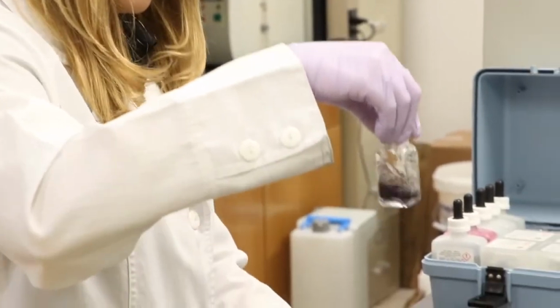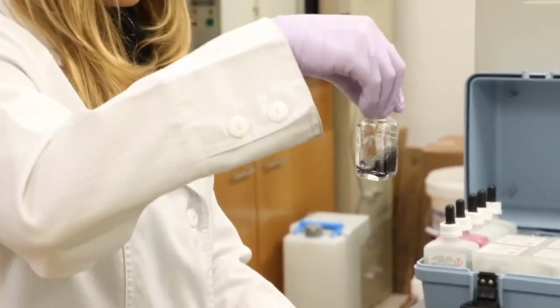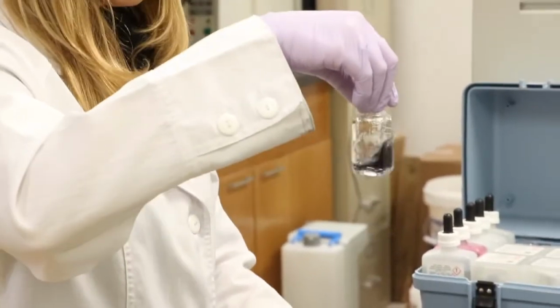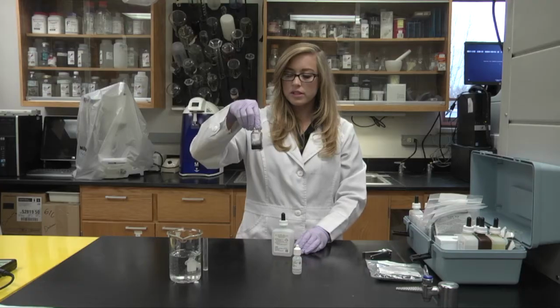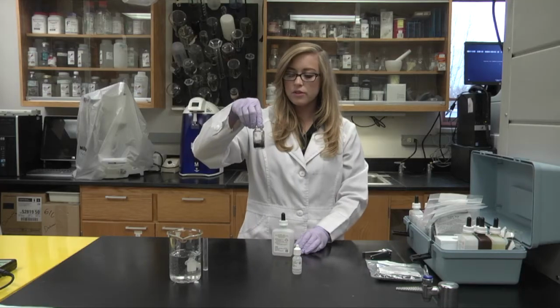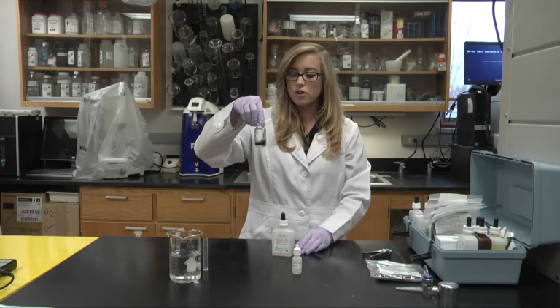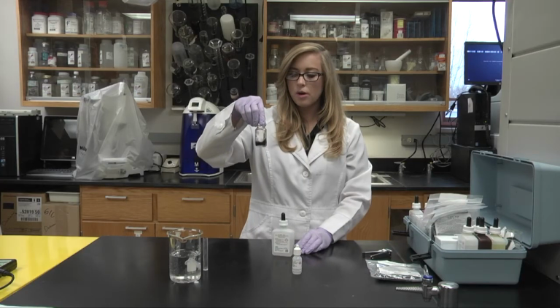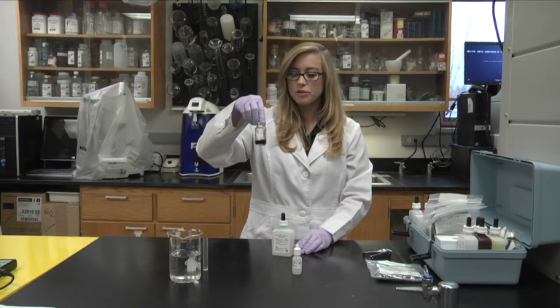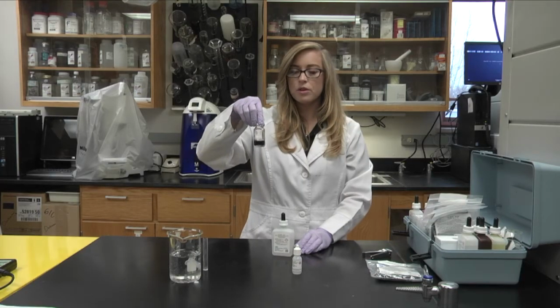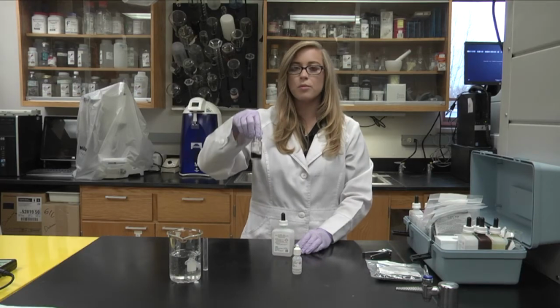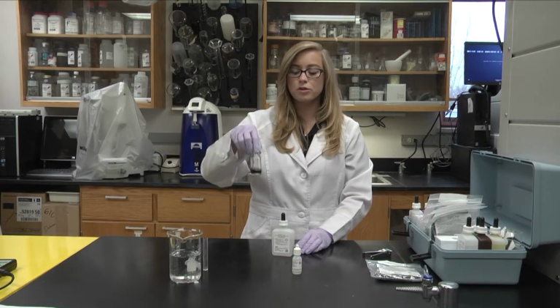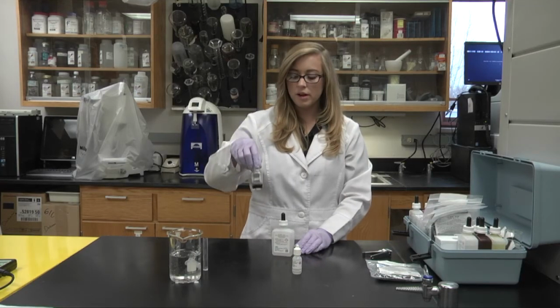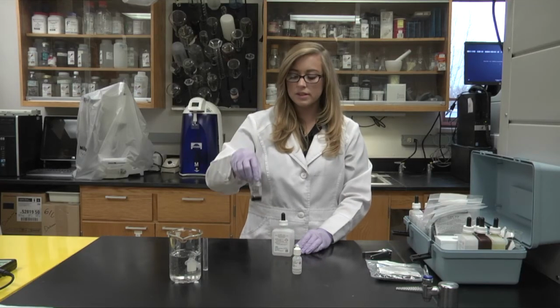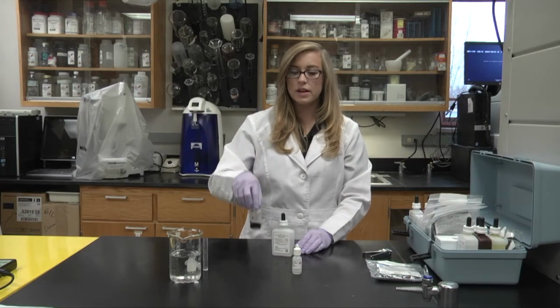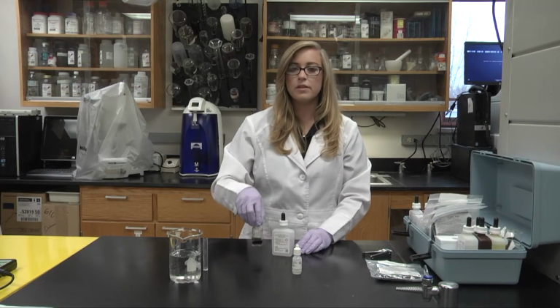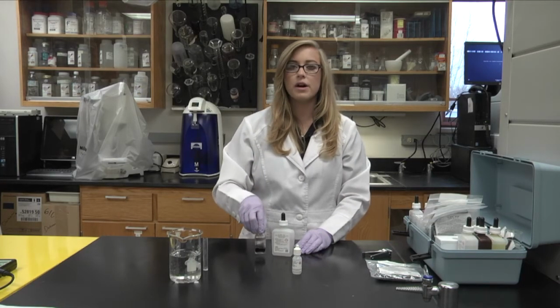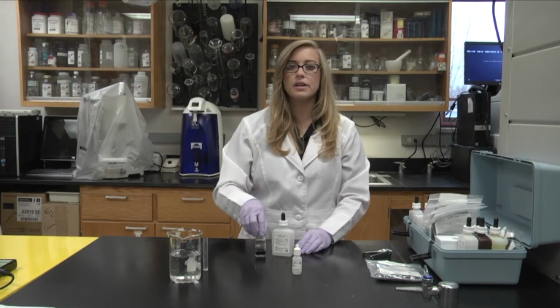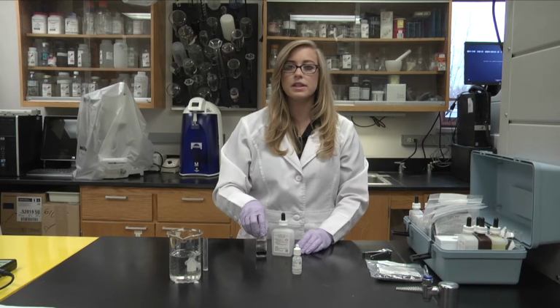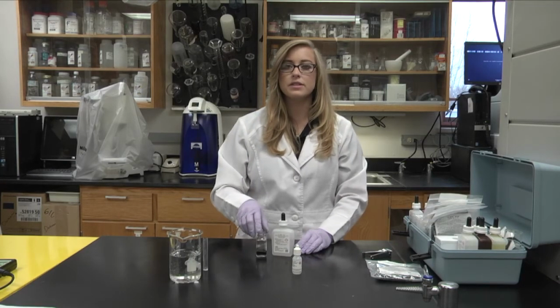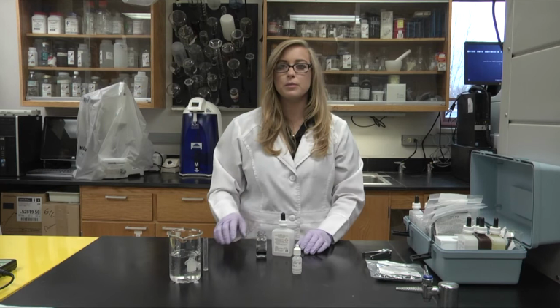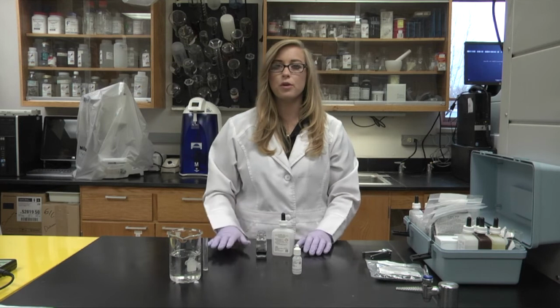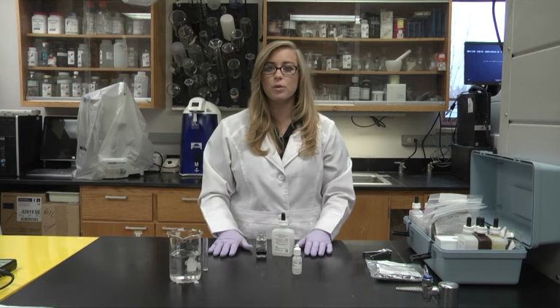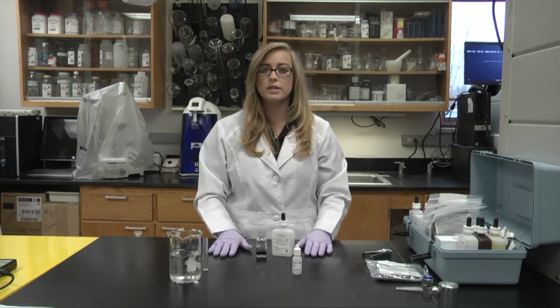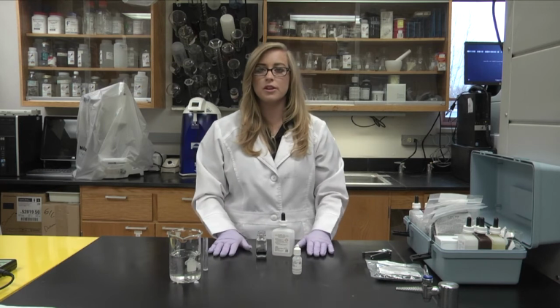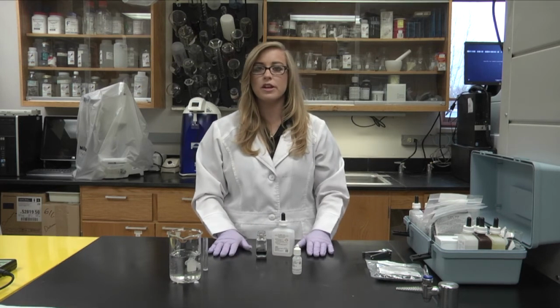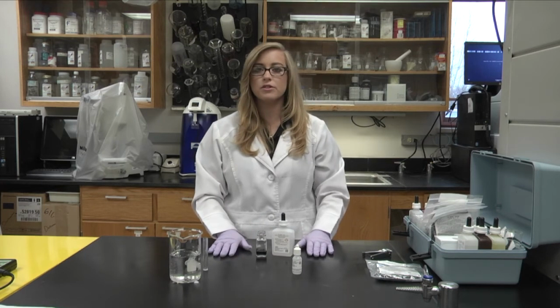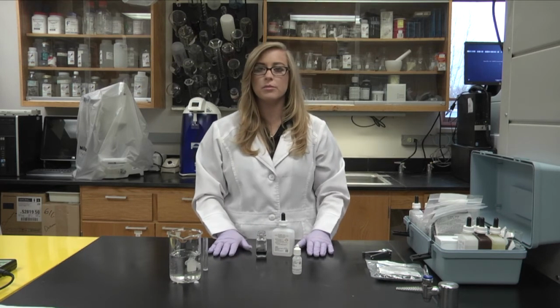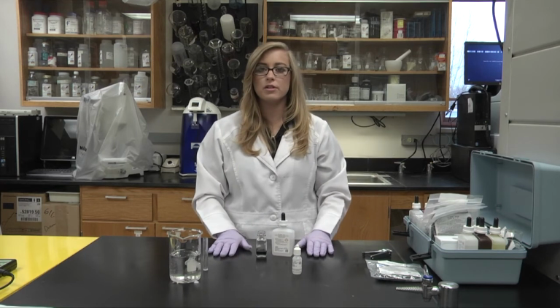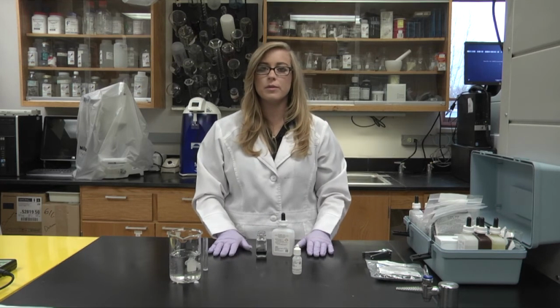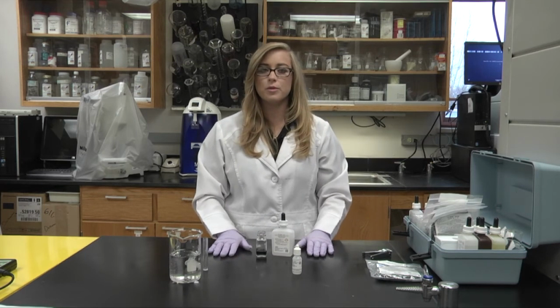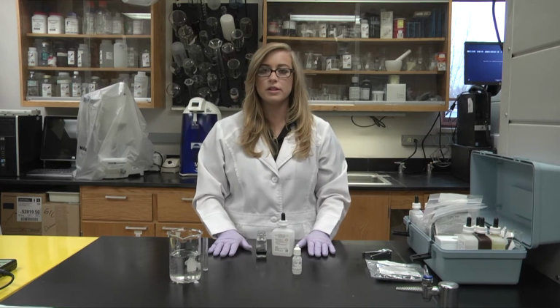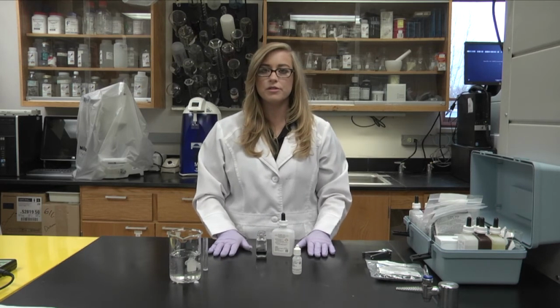That was 7 drops, so we'll multiply 7 by 17.1 to get our answer in milligrams per liter.